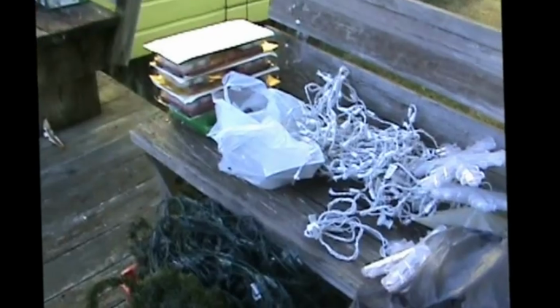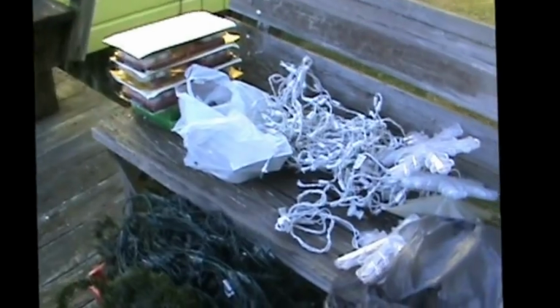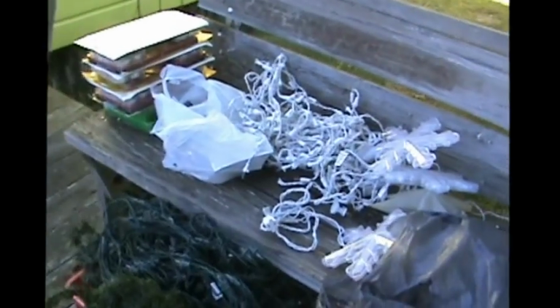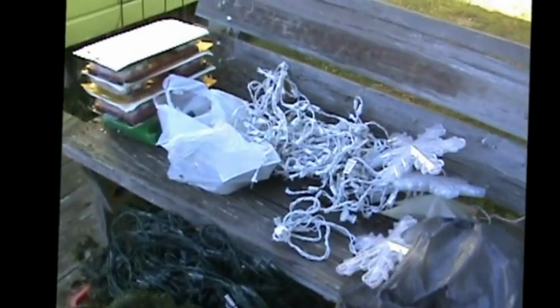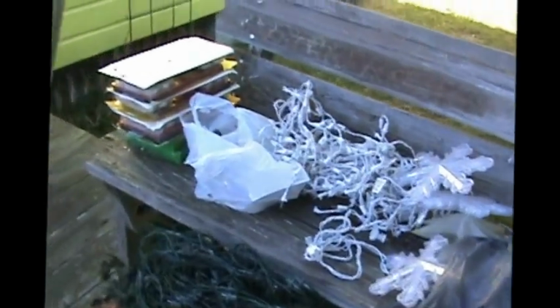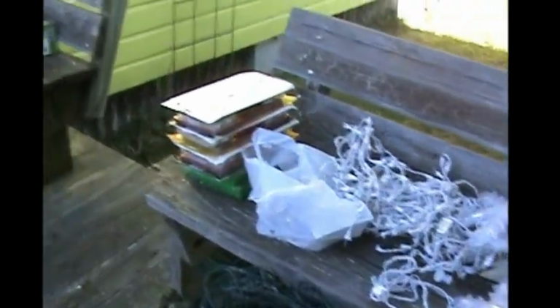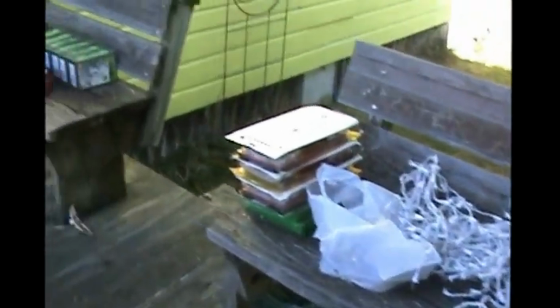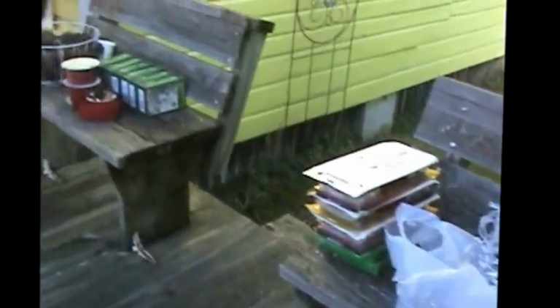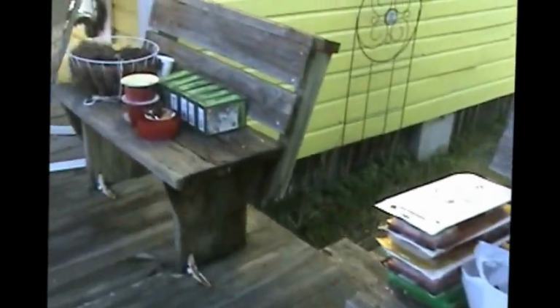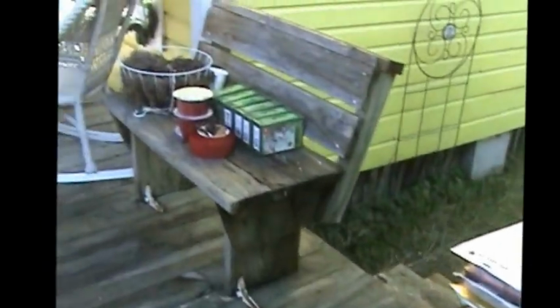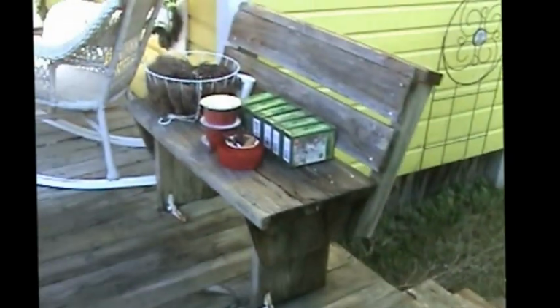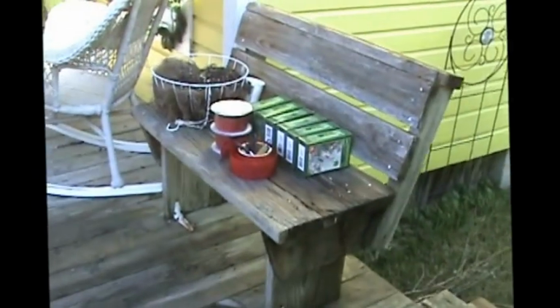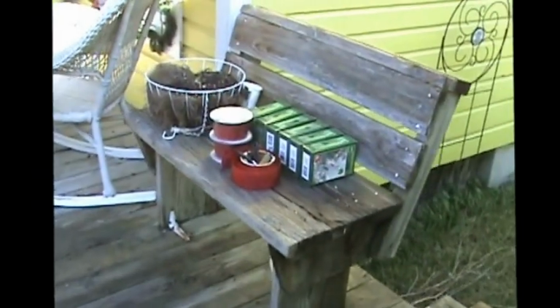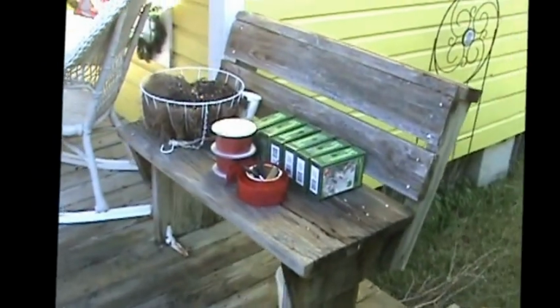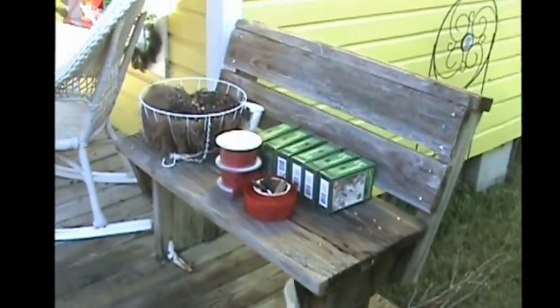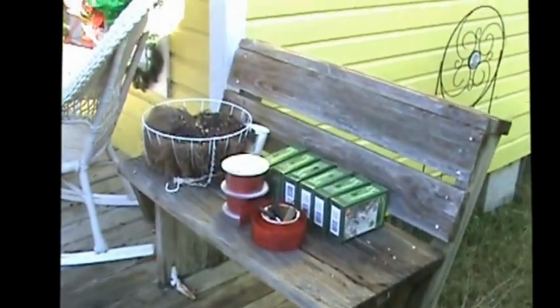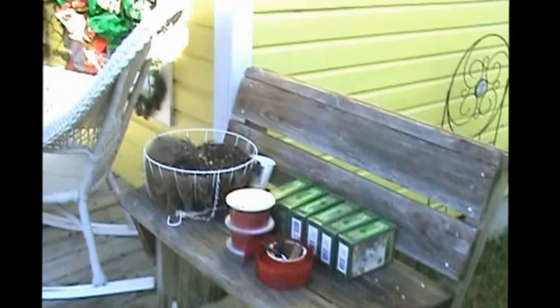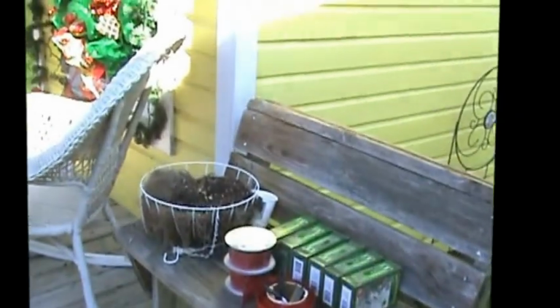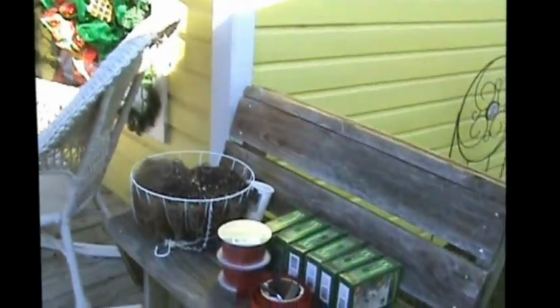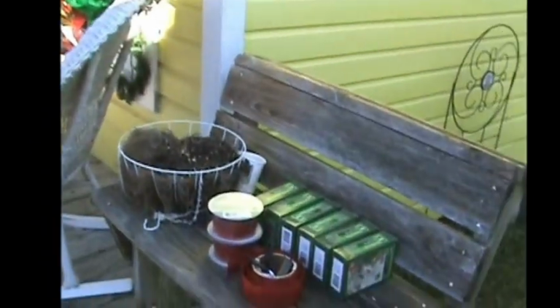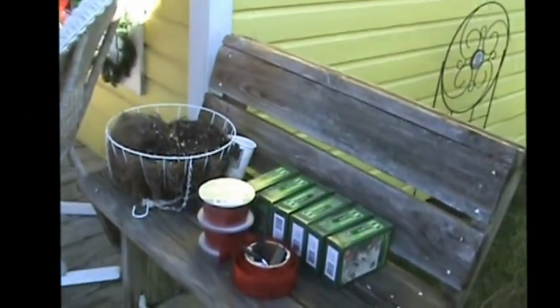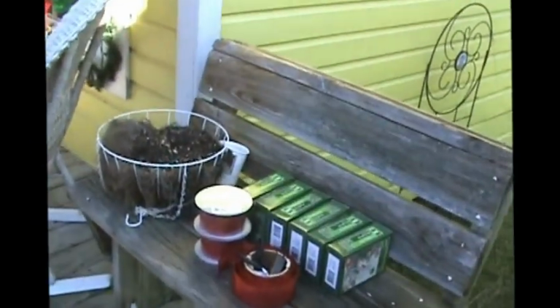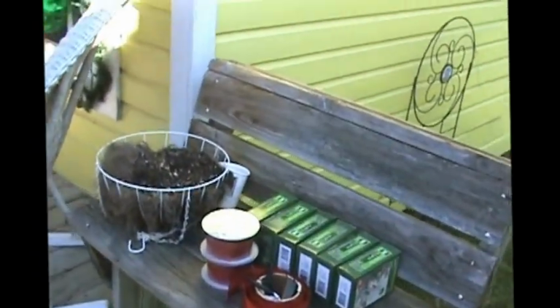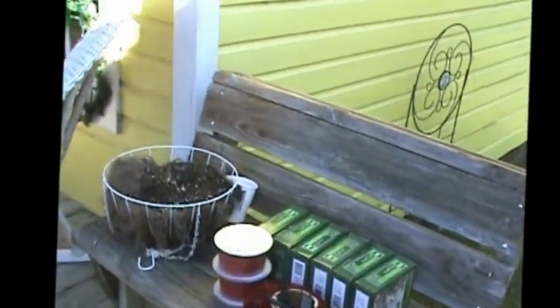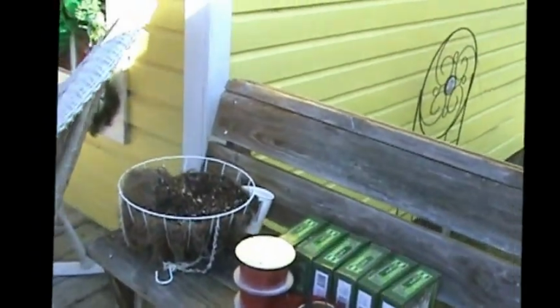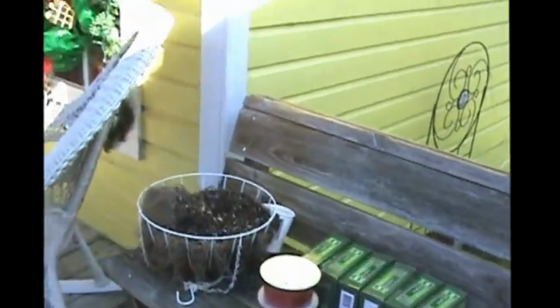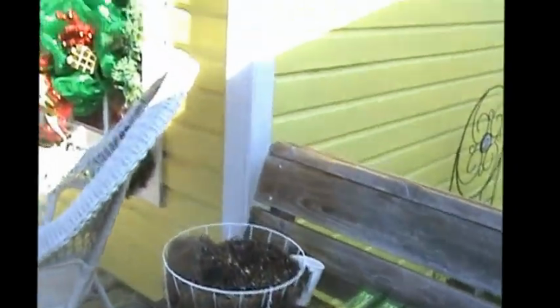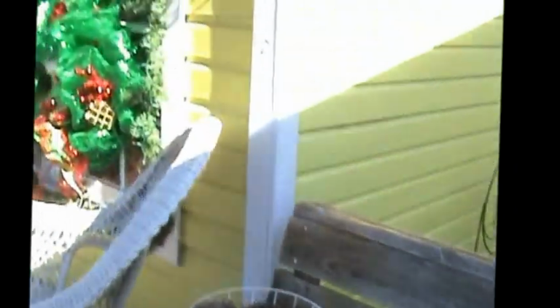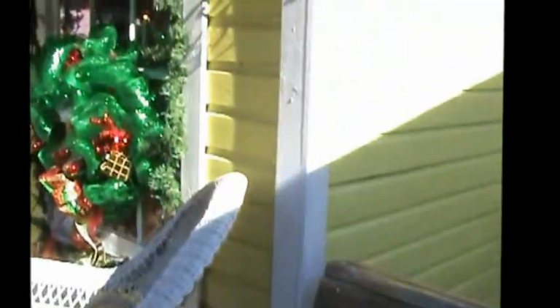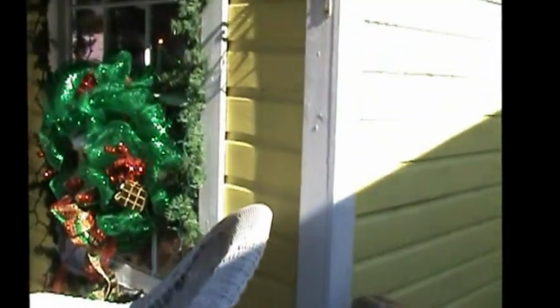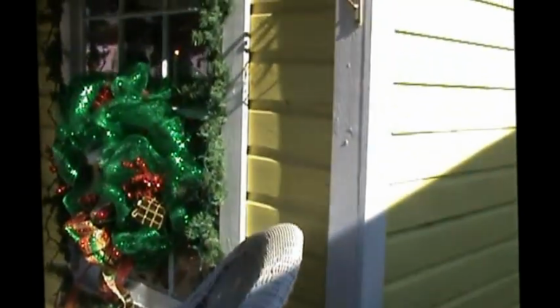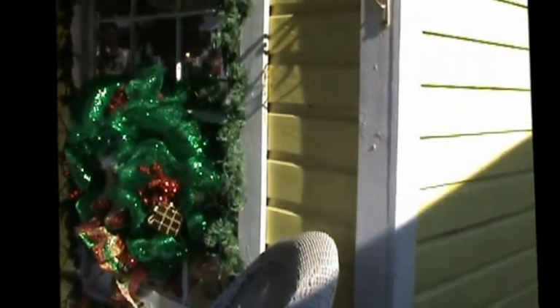Here are some of our Christmas decorations — I'll show you the after. You're seeing pretty much the before, though some of the things are up already.